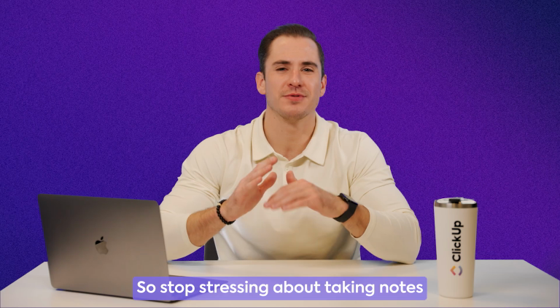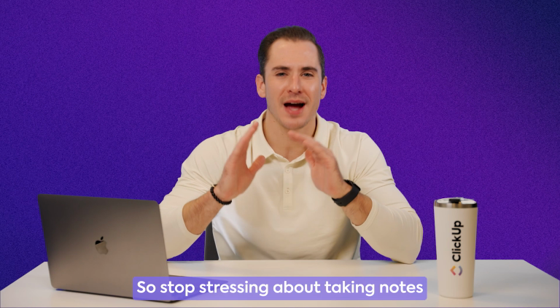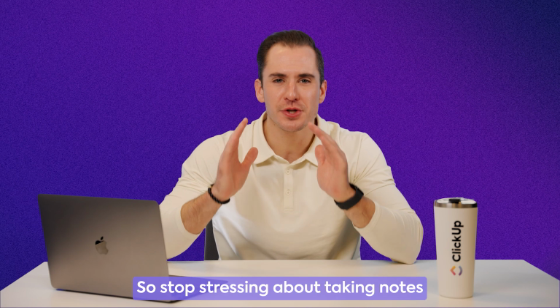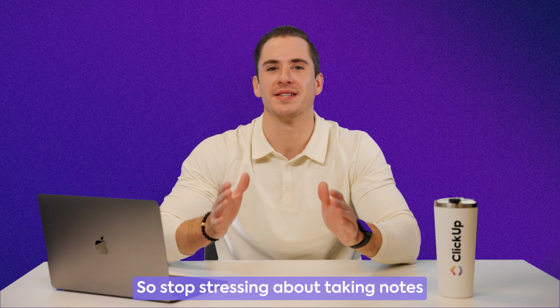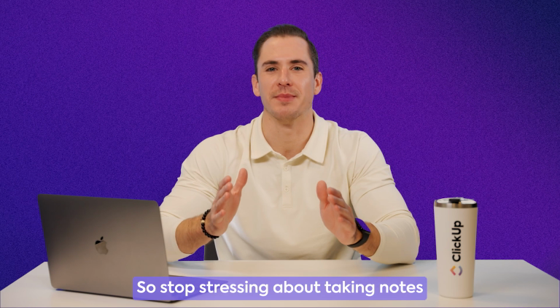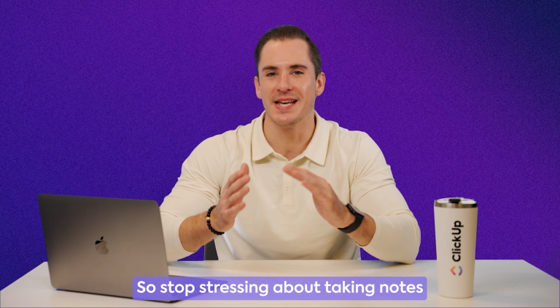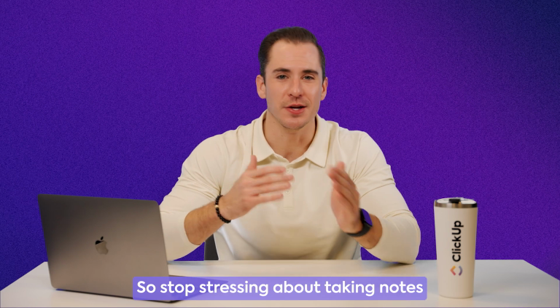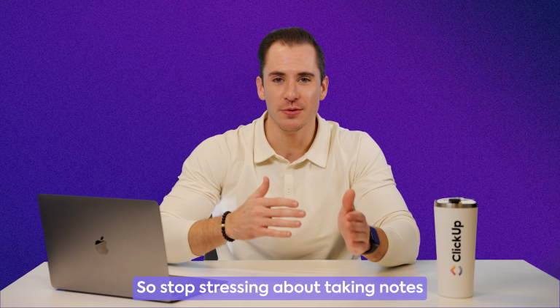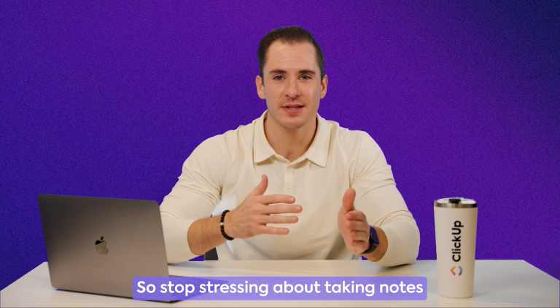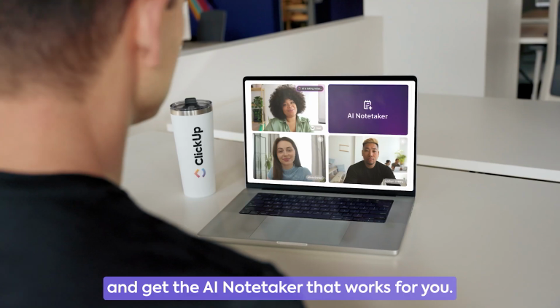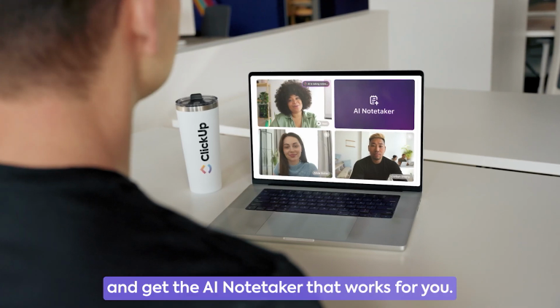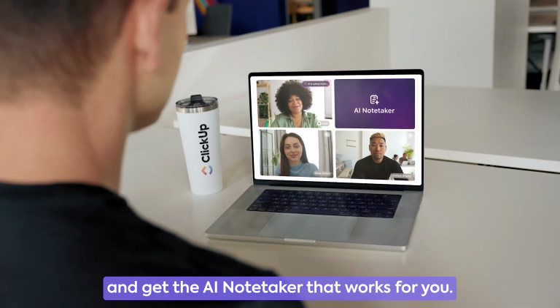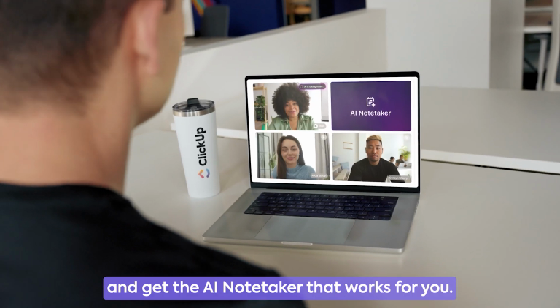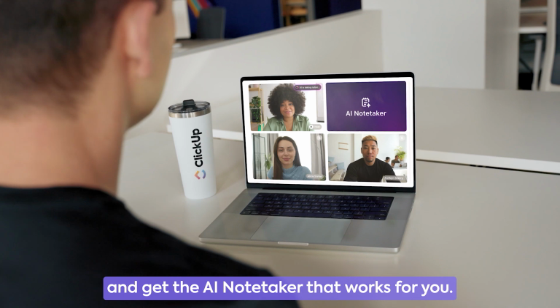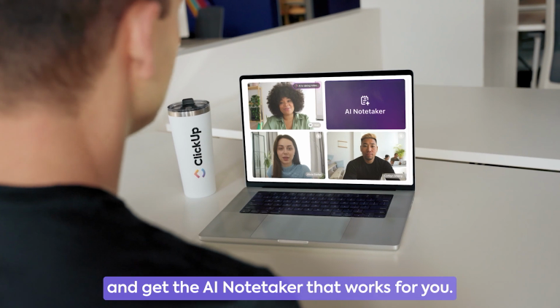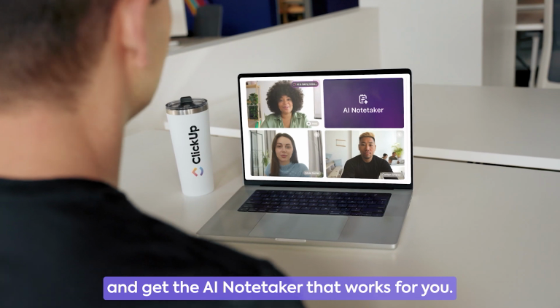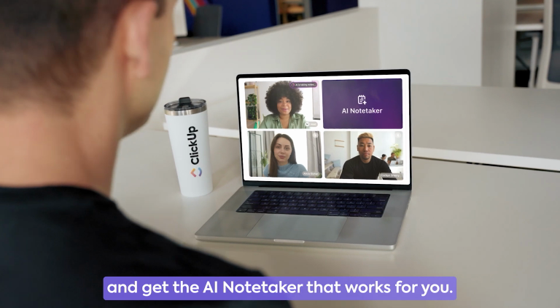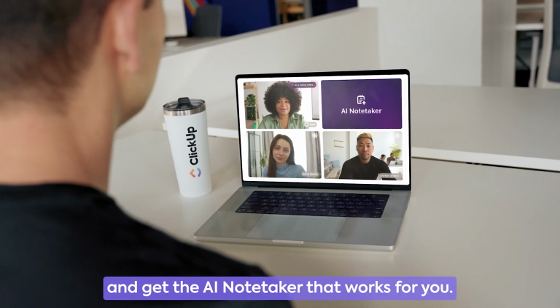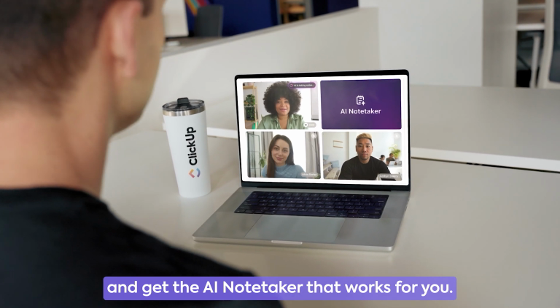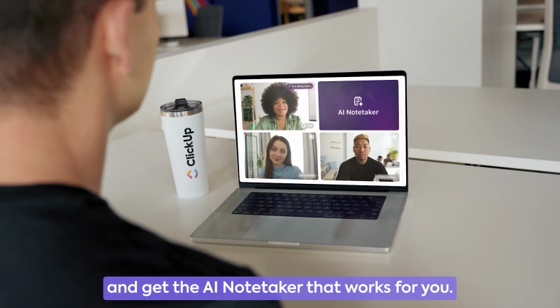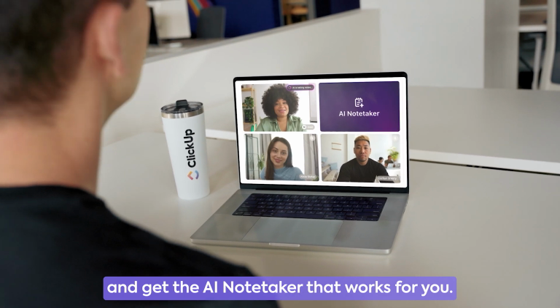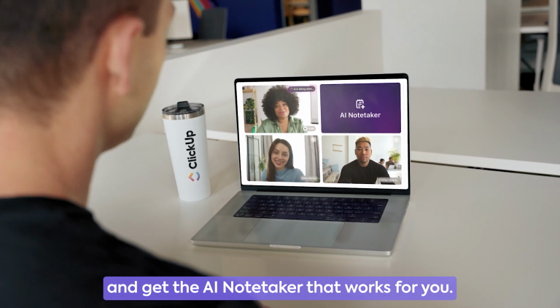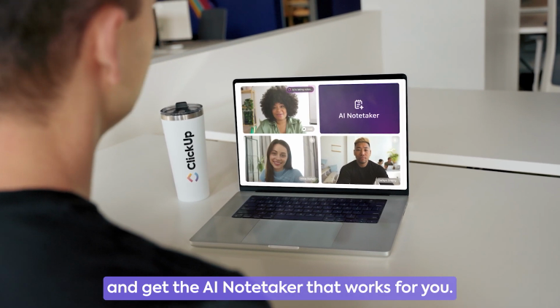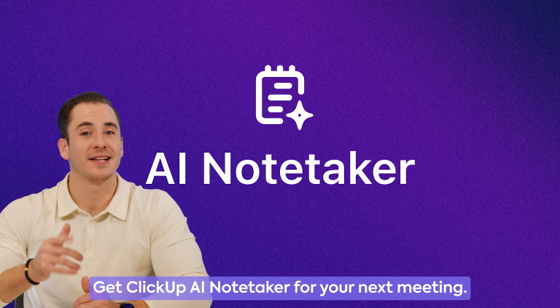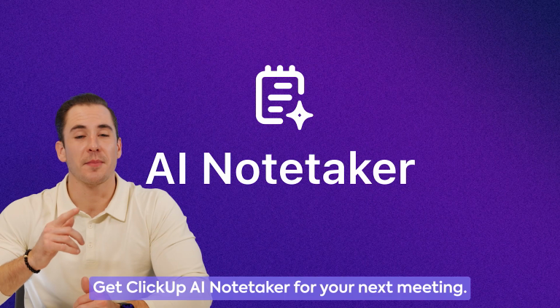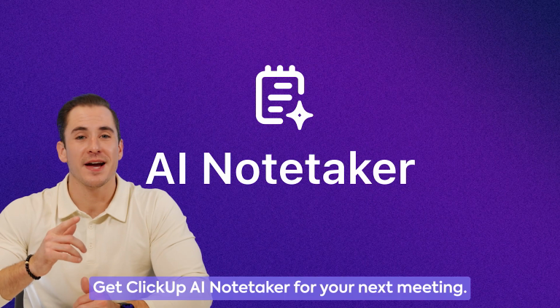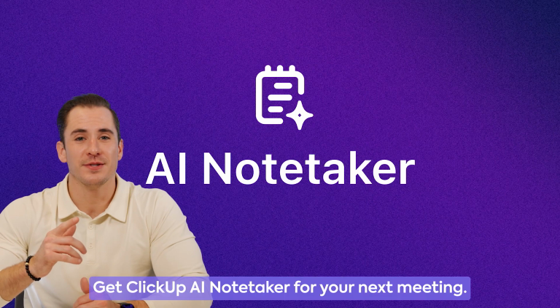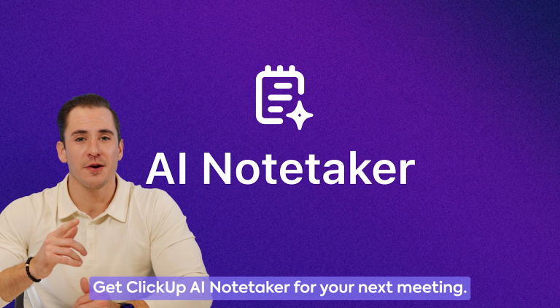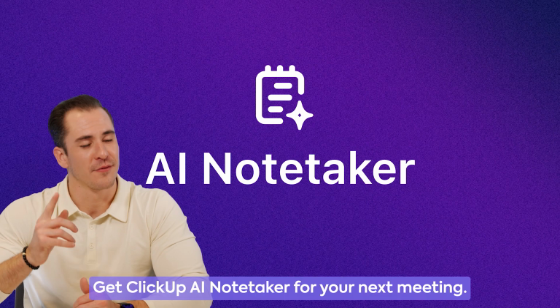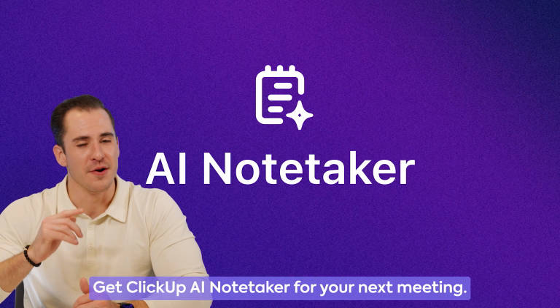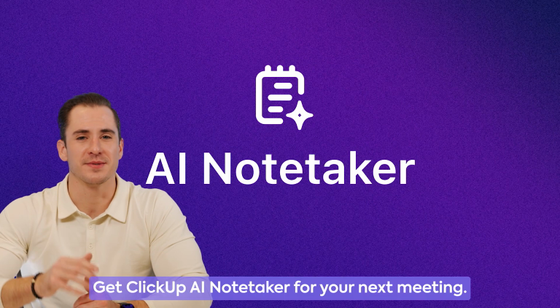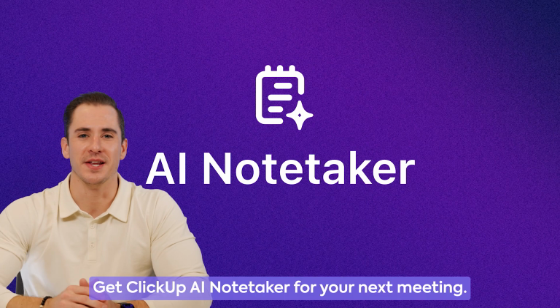So stop stressing about taking notes and get the AI Notetaker that works for you. Get ClickUp AI Notetaker for your next meeting.